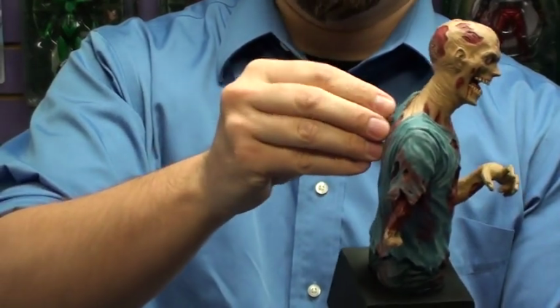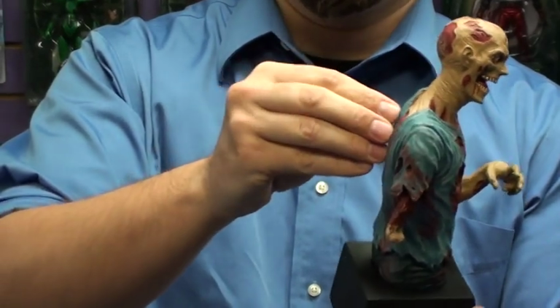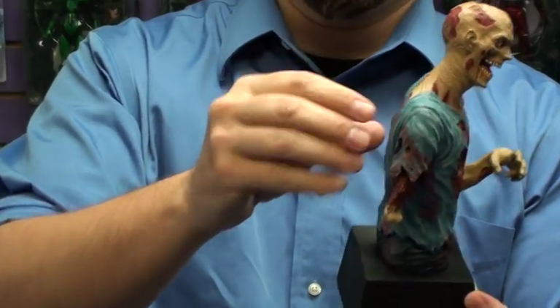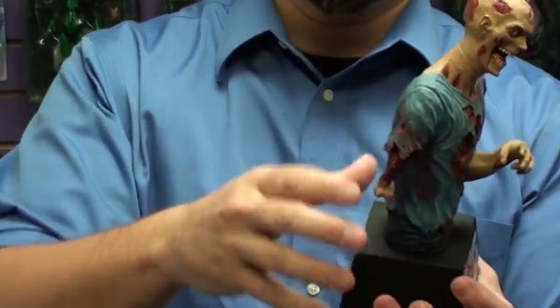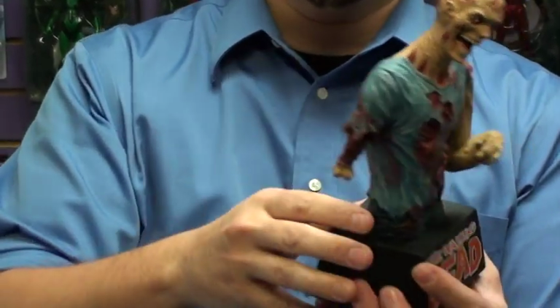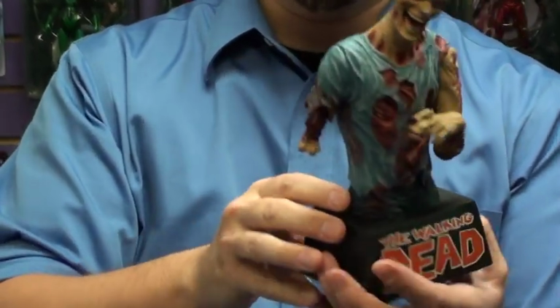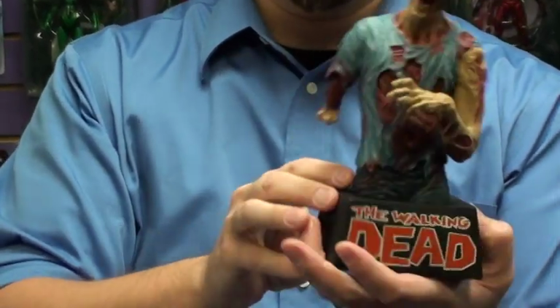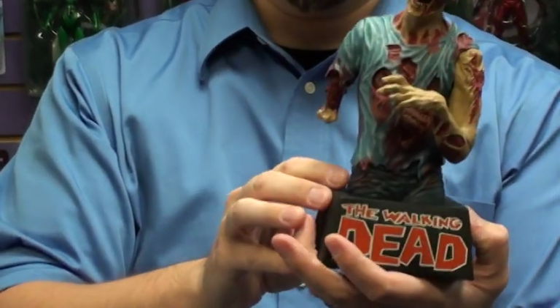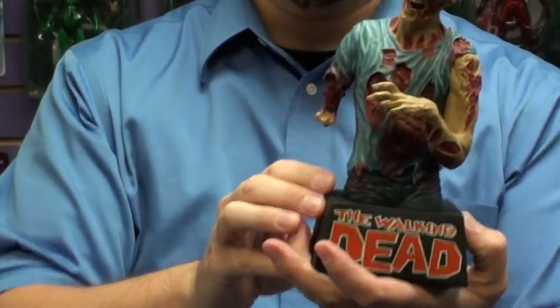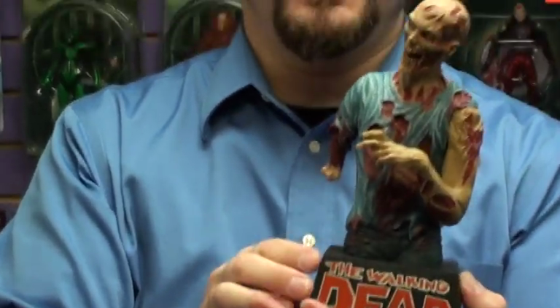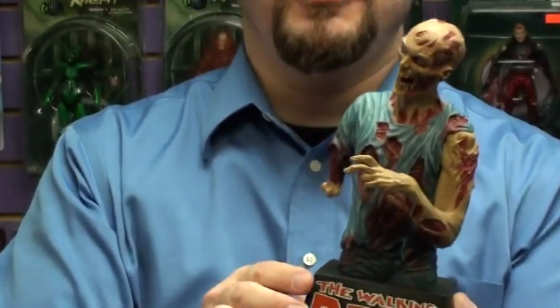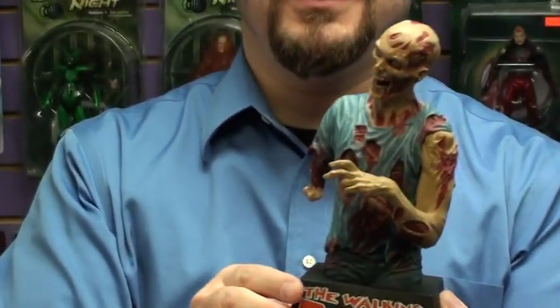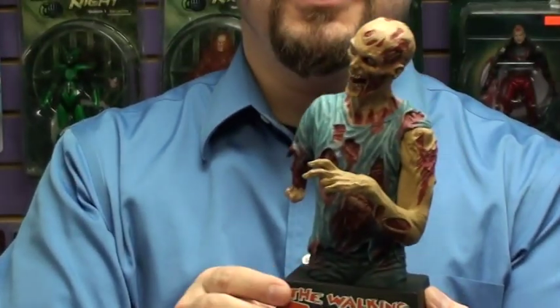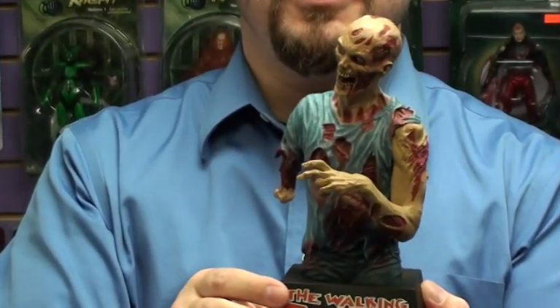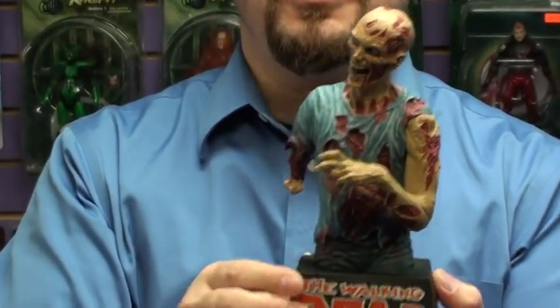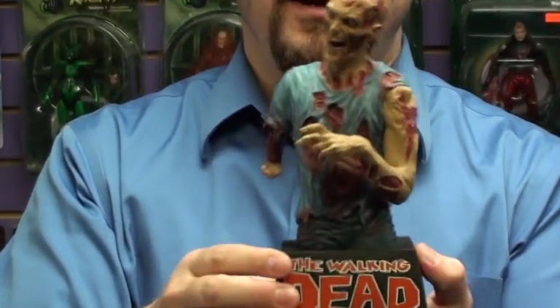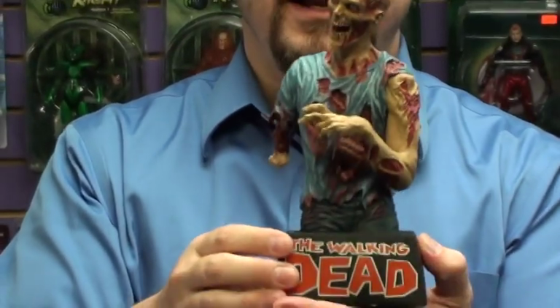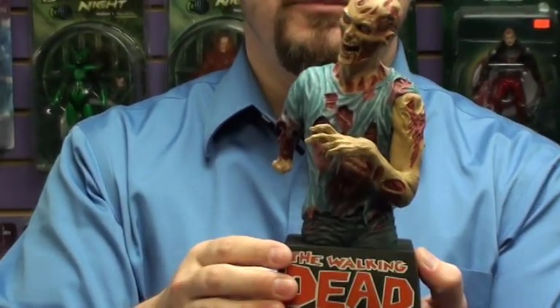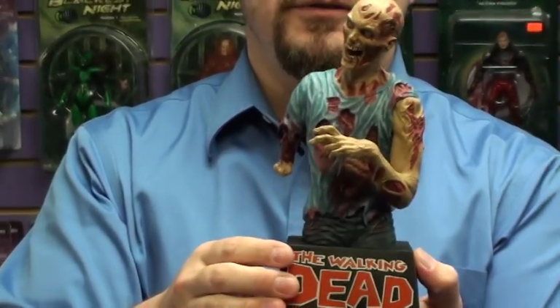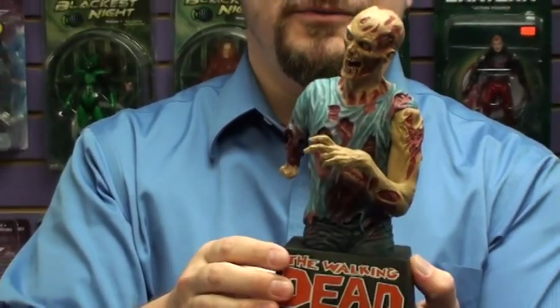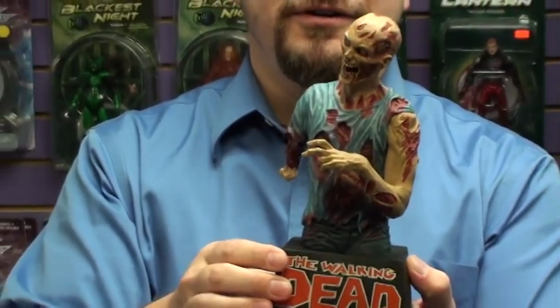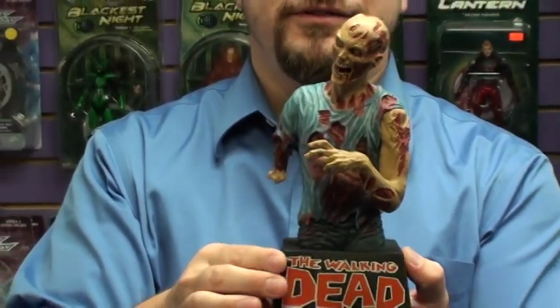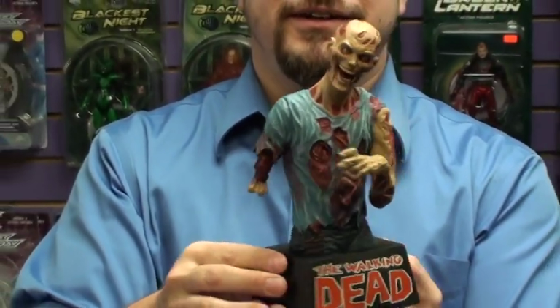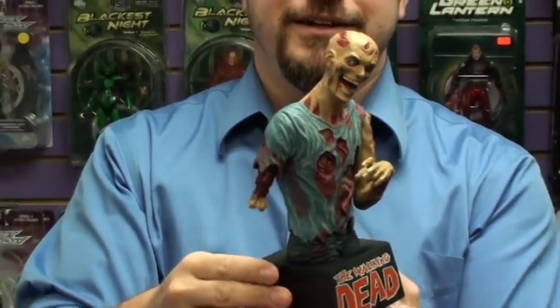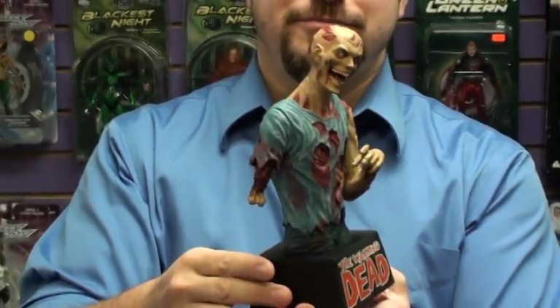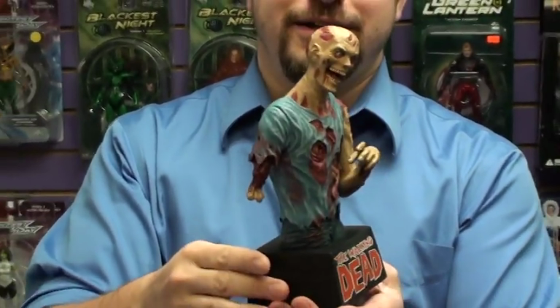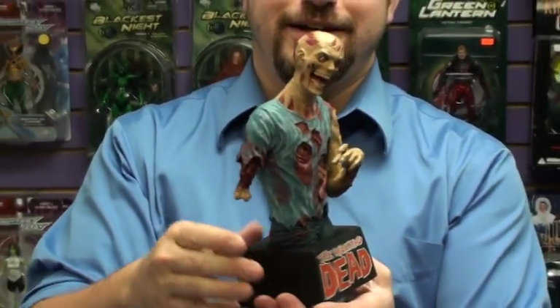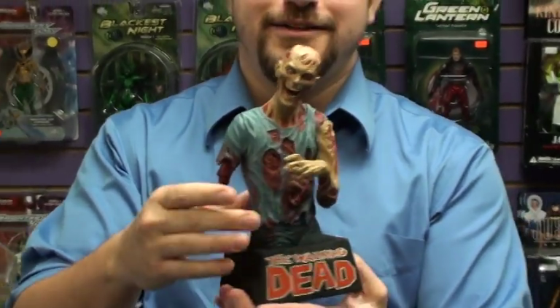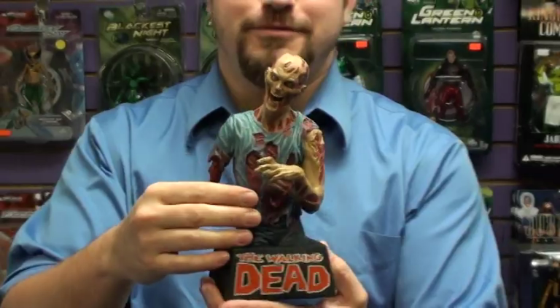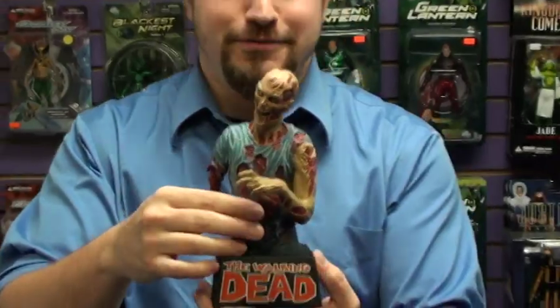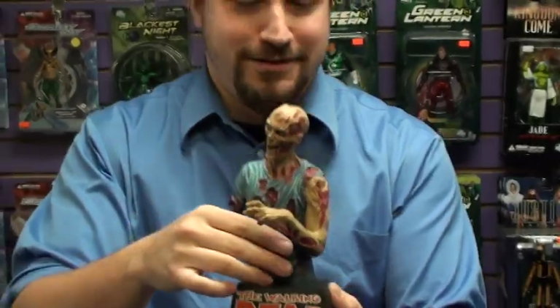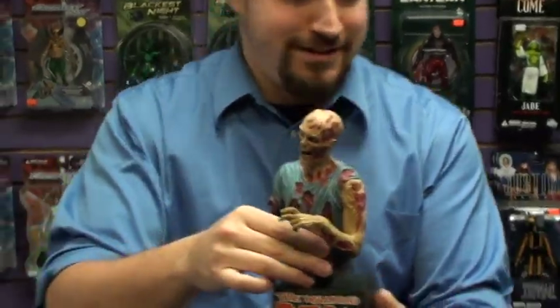It's a nice hollow sound when the change goes in. It's not really clanky or anything like that, so it's not going to wake the kids when you're hiding the money from the wife. But pretty sweet there.